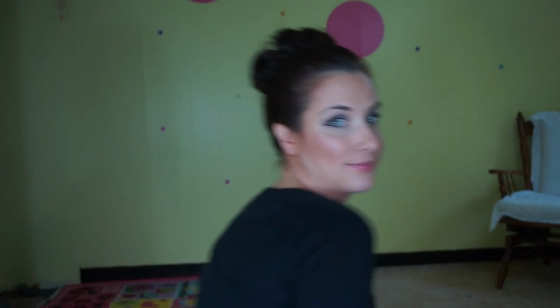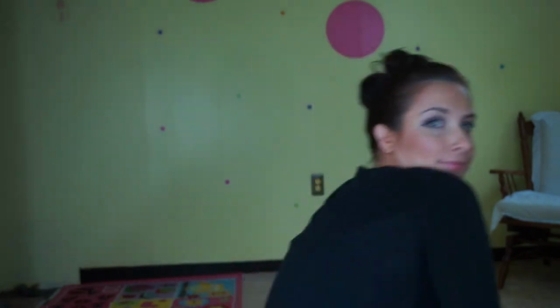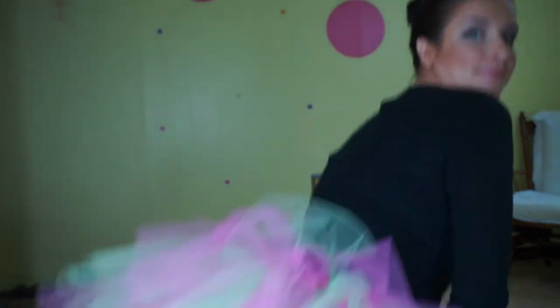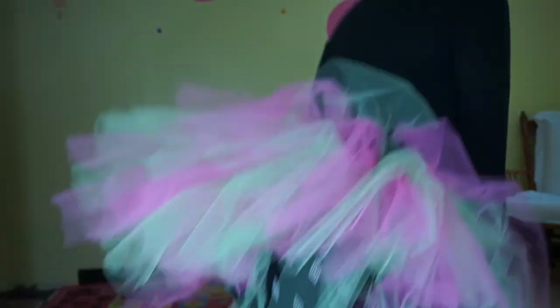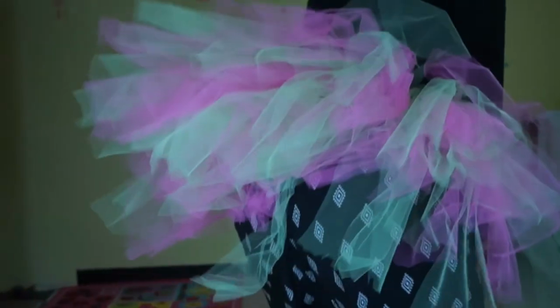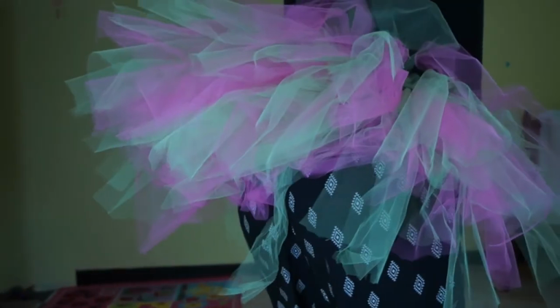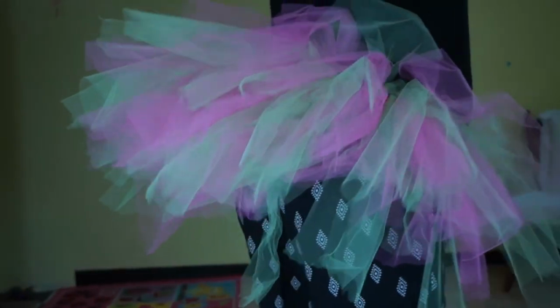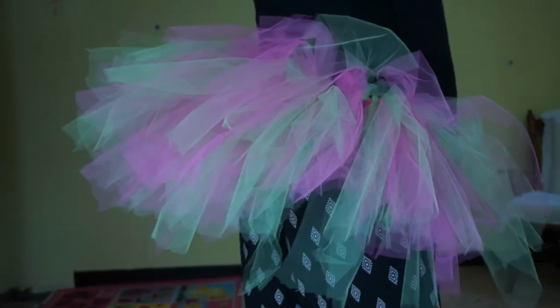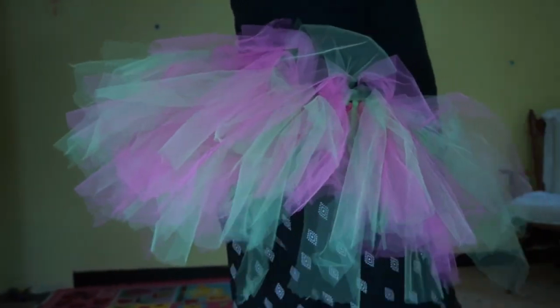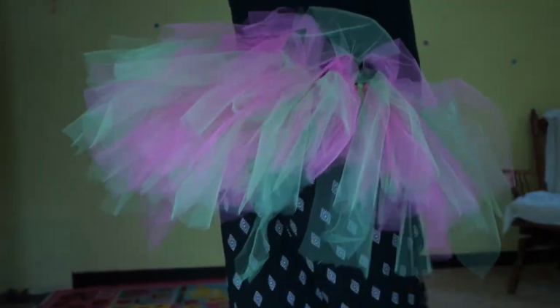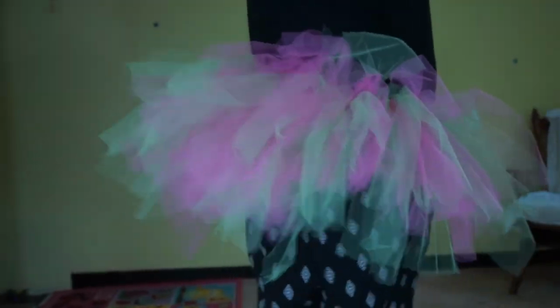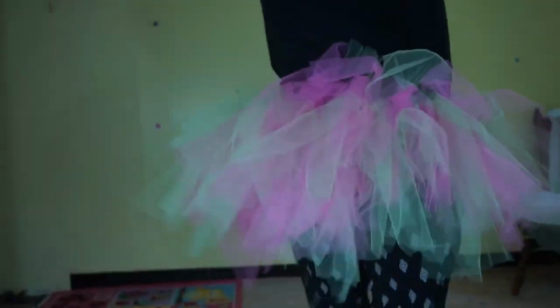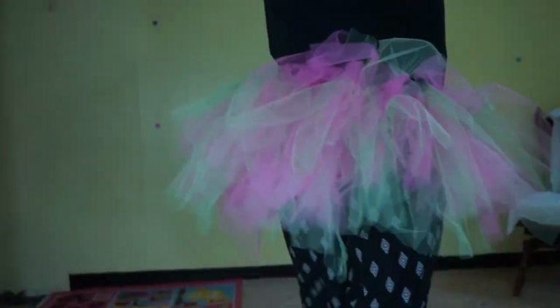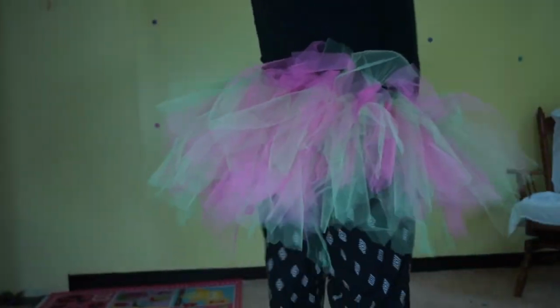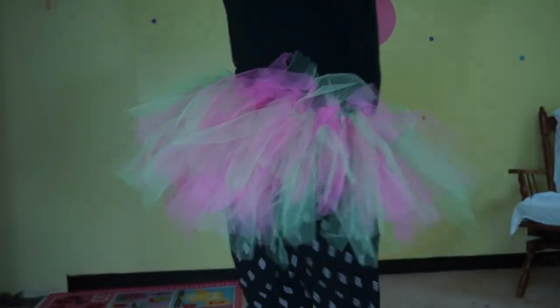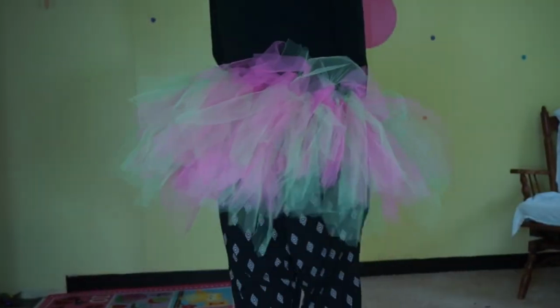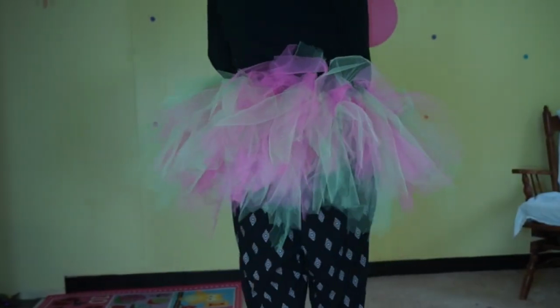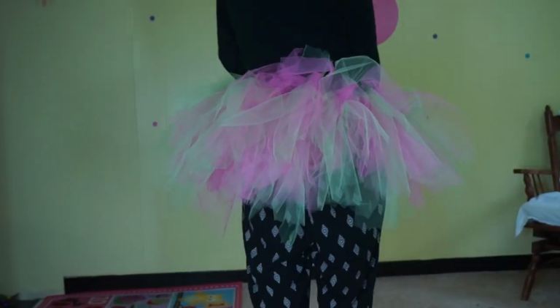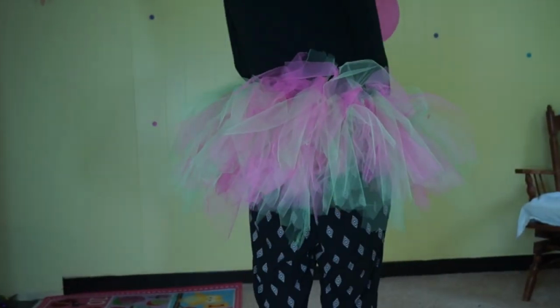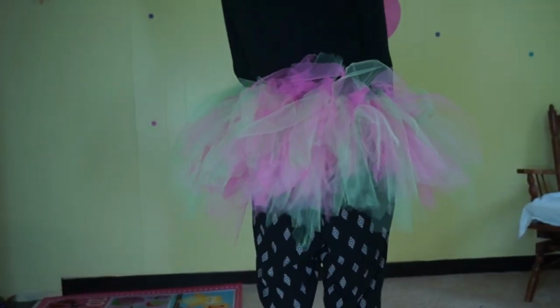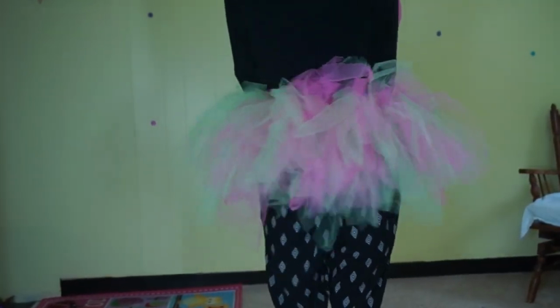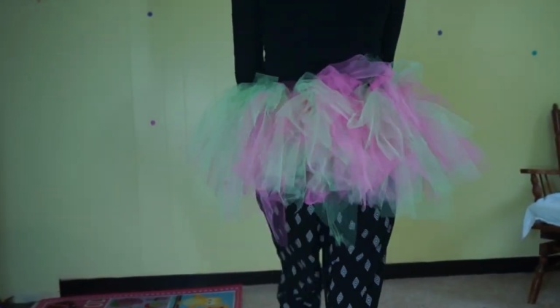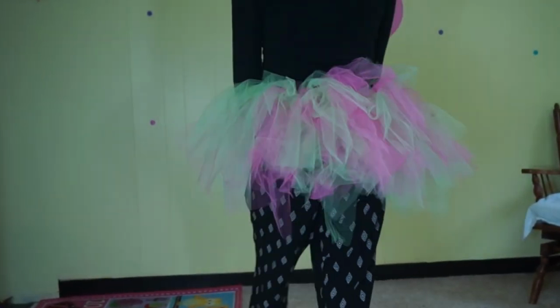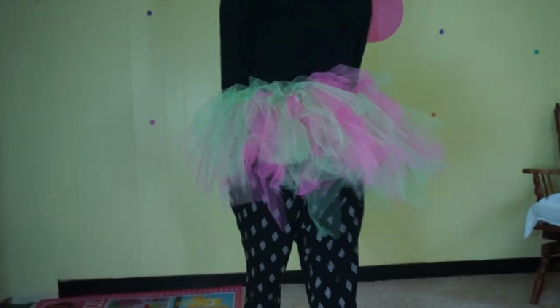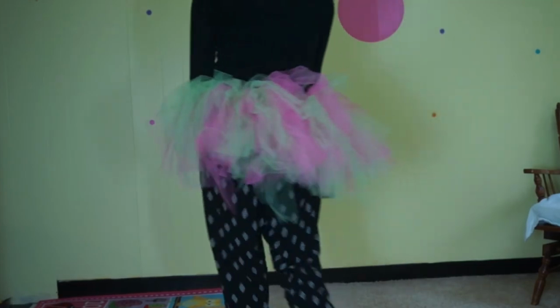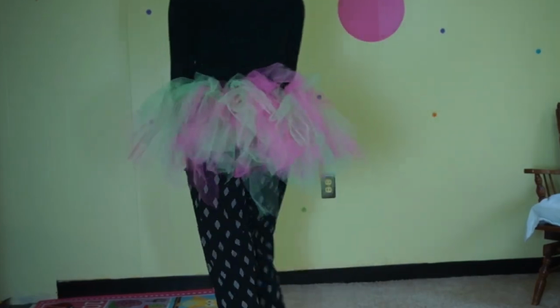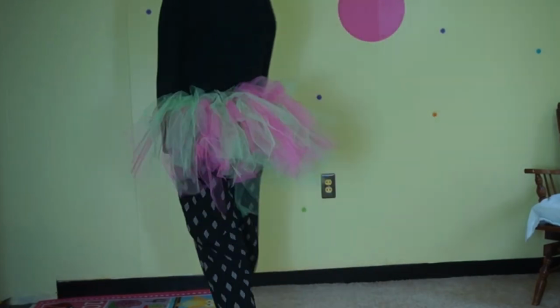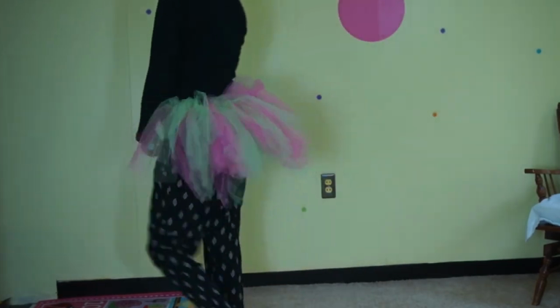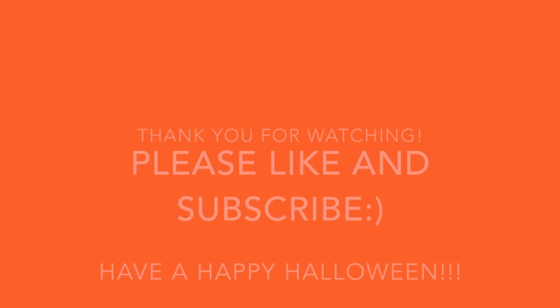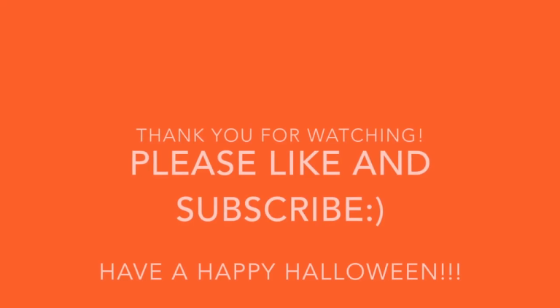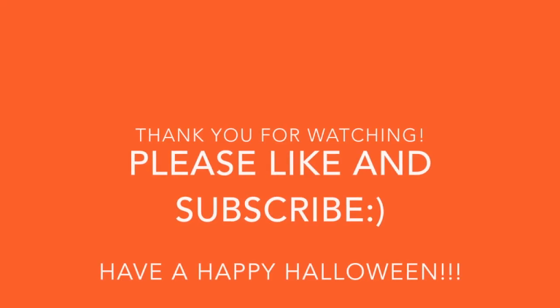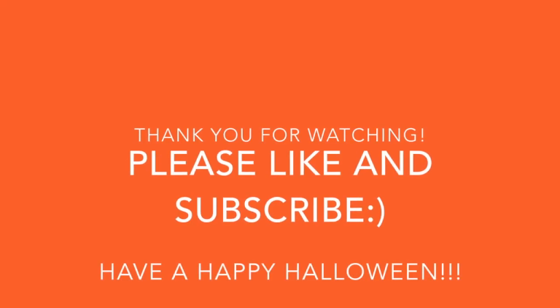Thanks for watching — I hope you ladies enjoyed! I wore a tutu for this tutorial just to get me into the Halloween spirit.